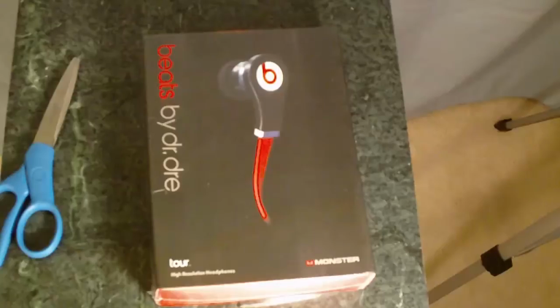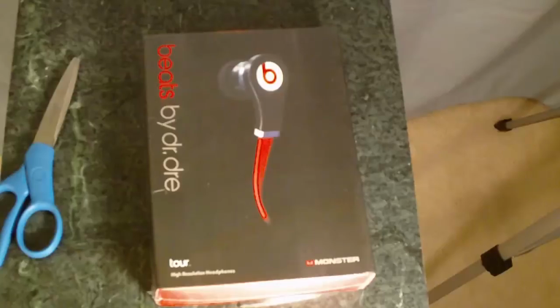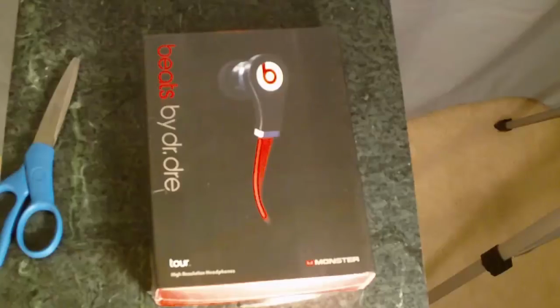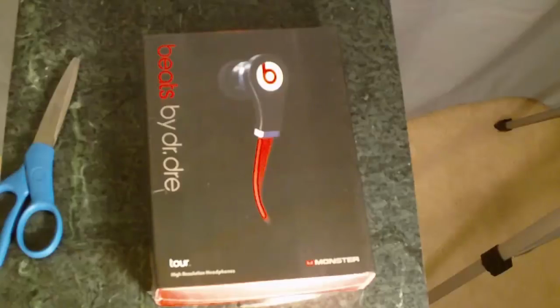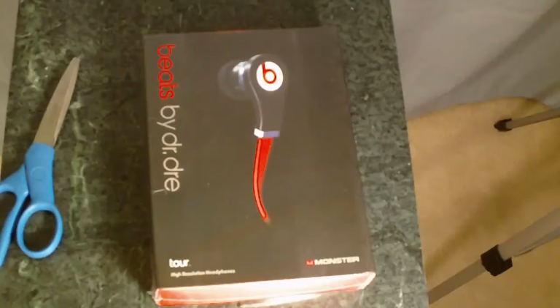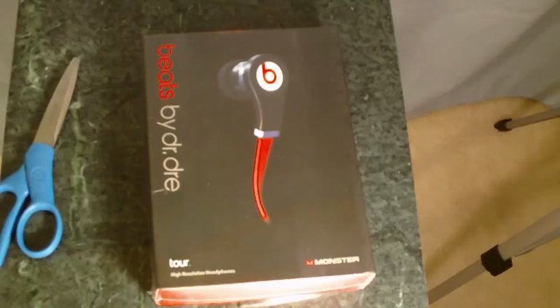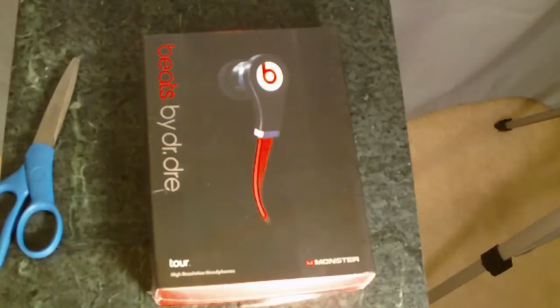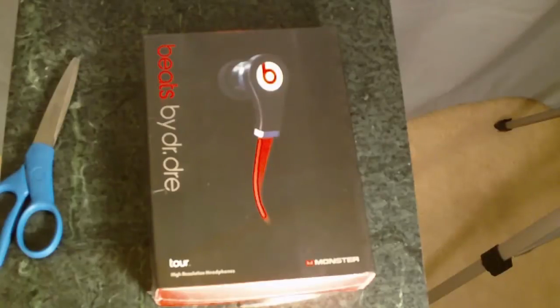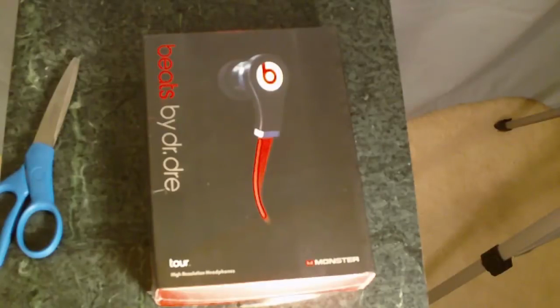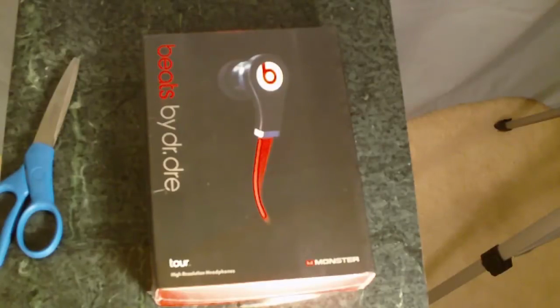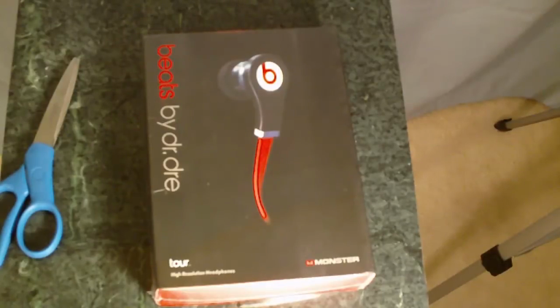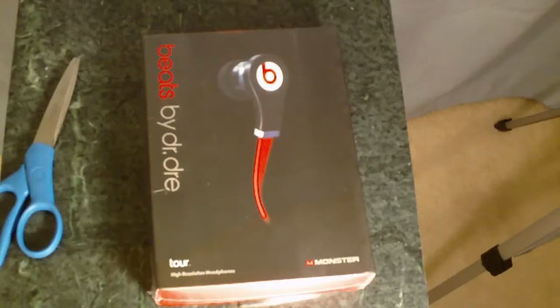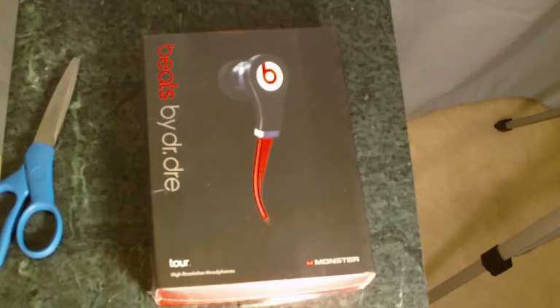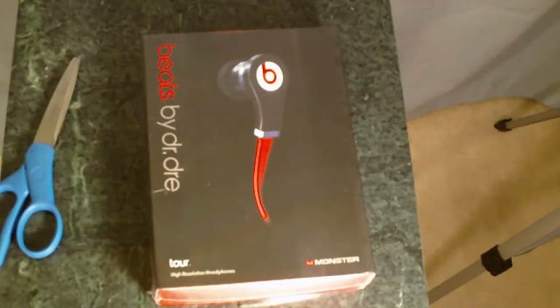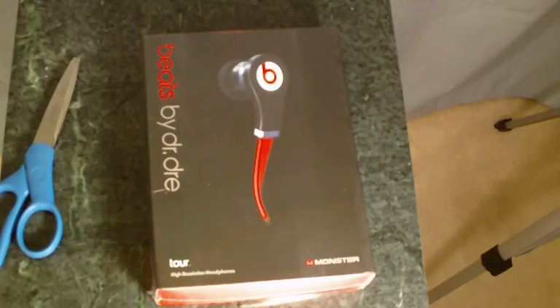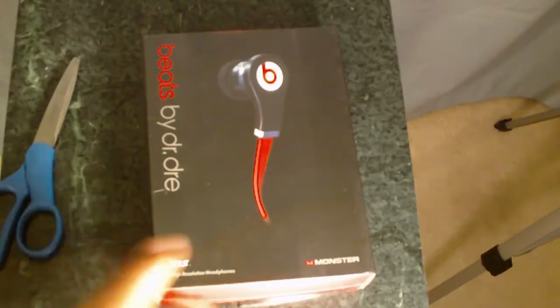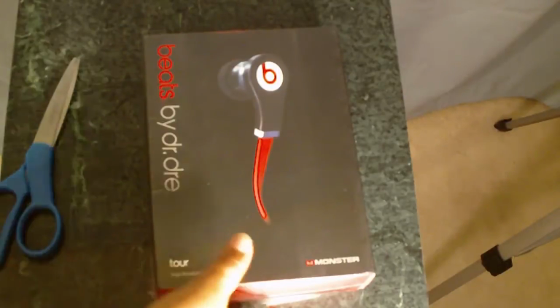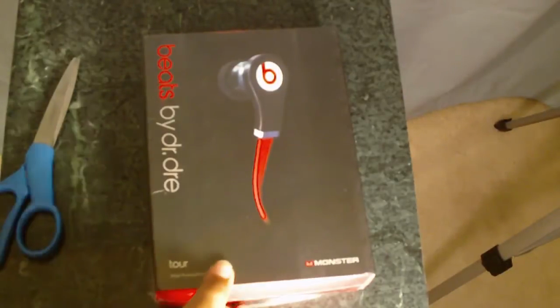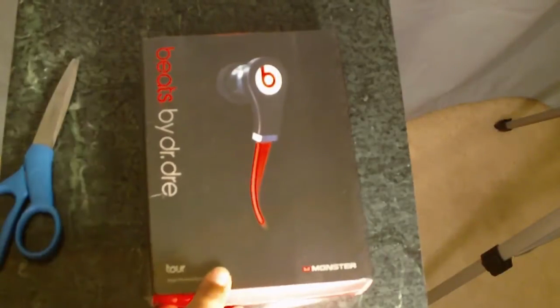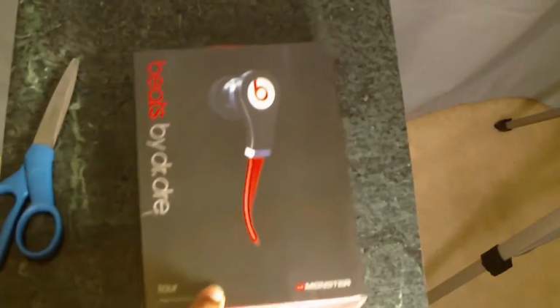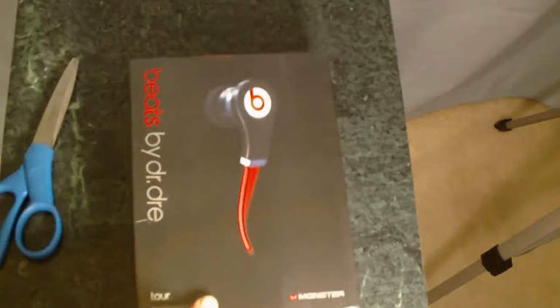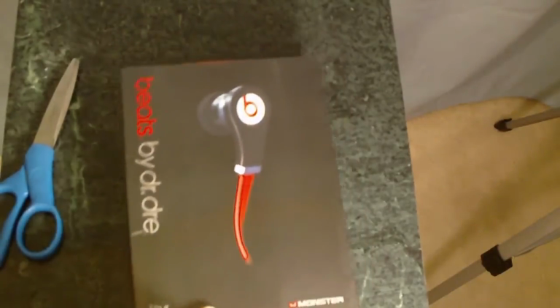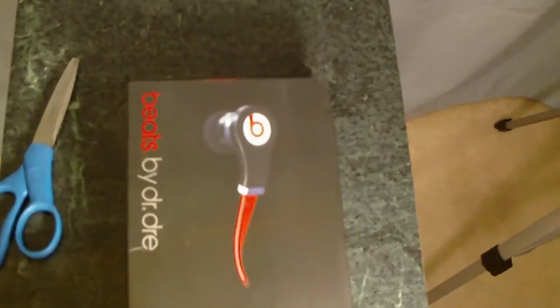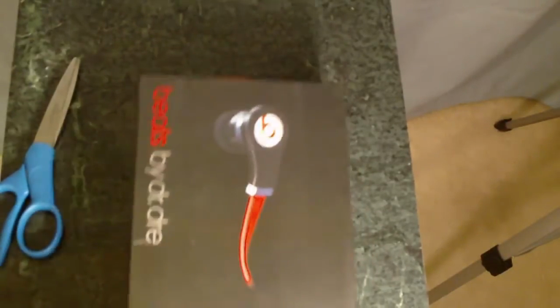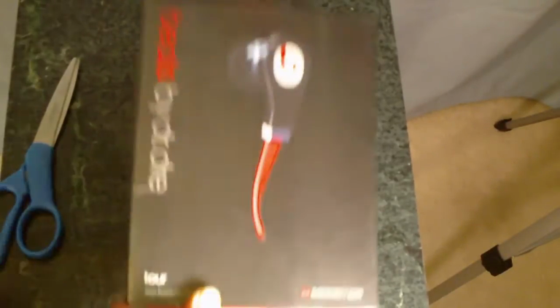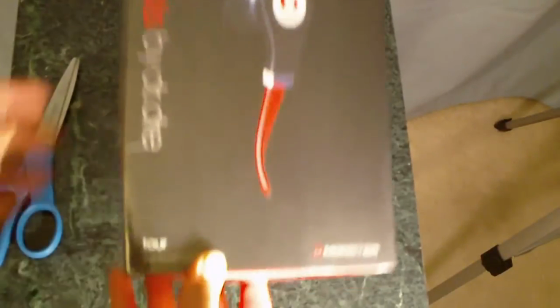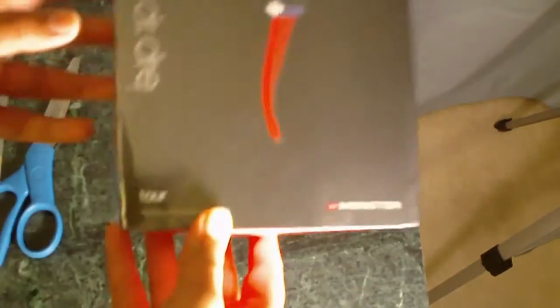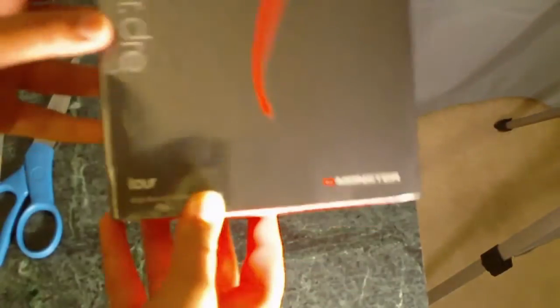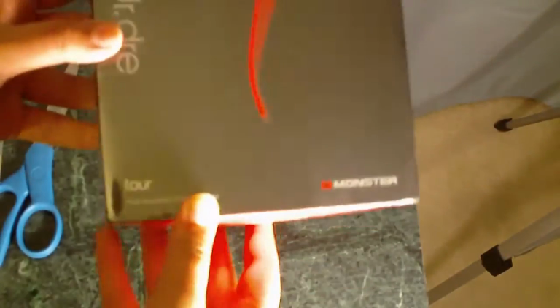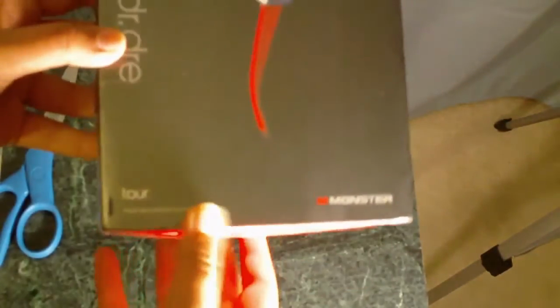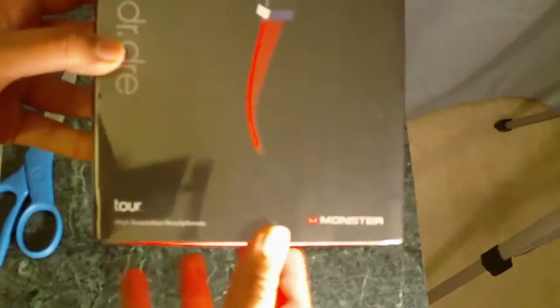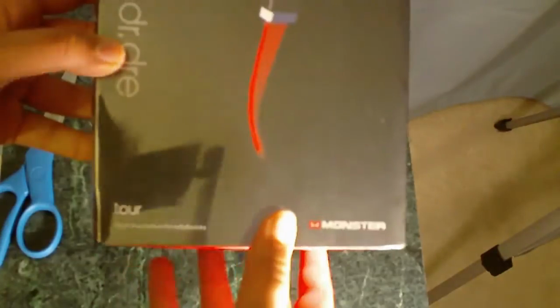Hello guys, this is ApeCityWonder95 here with the unboxing of the Beats by Dre Tour Edition.